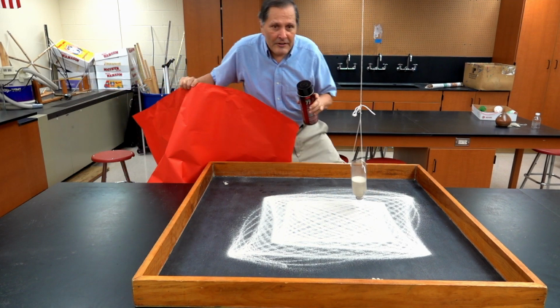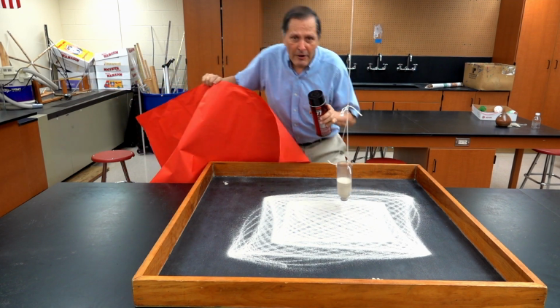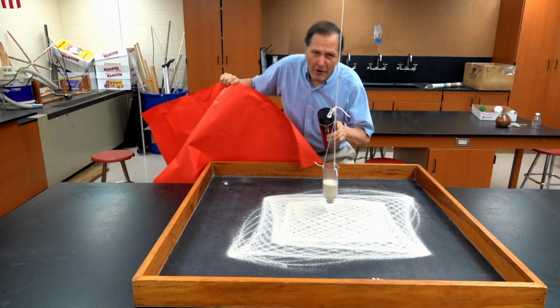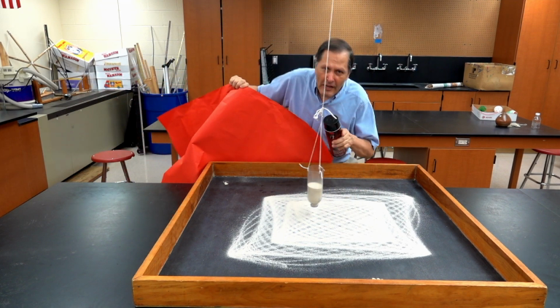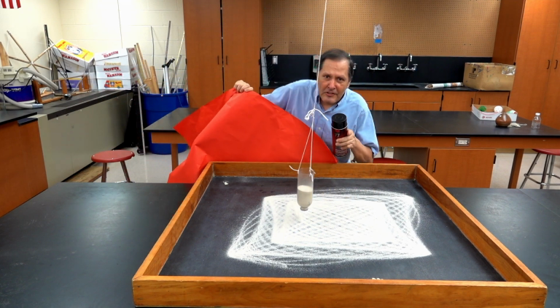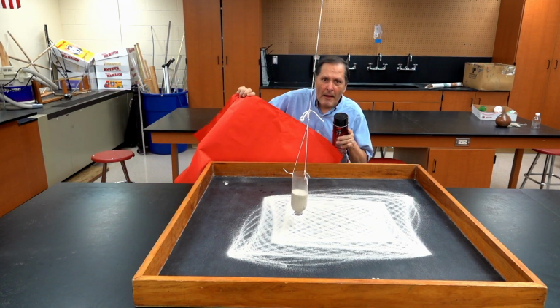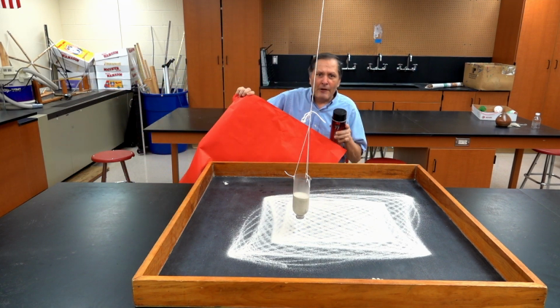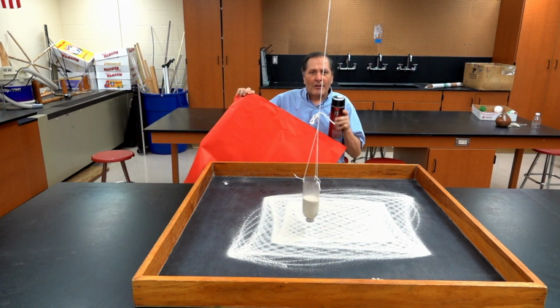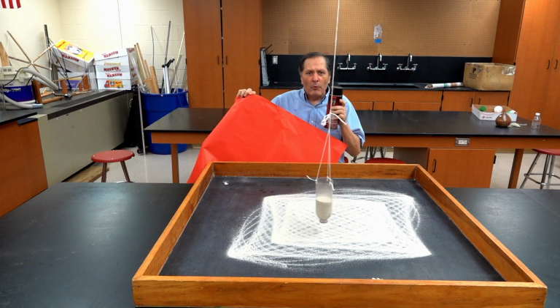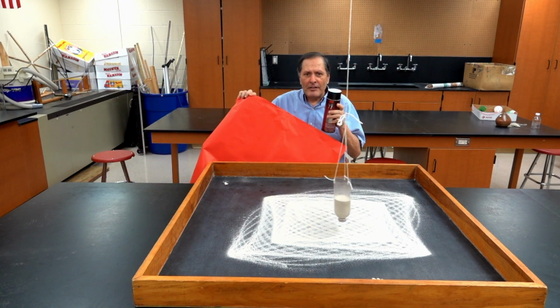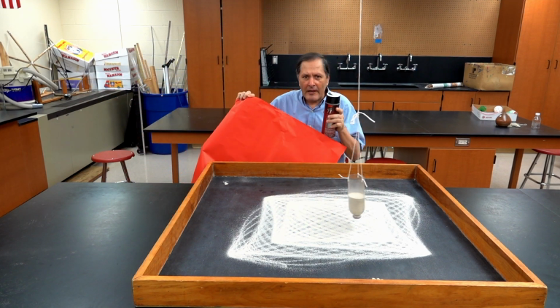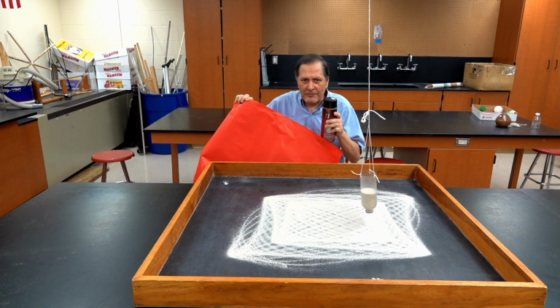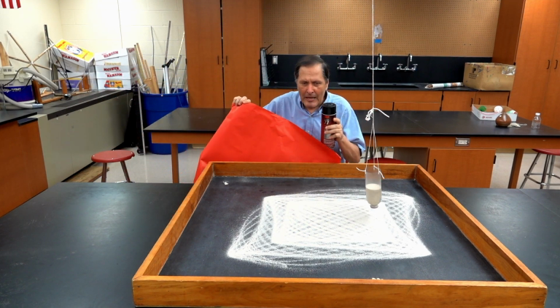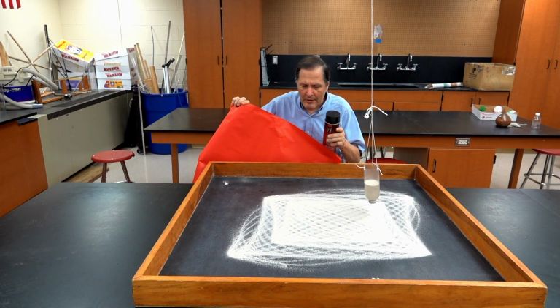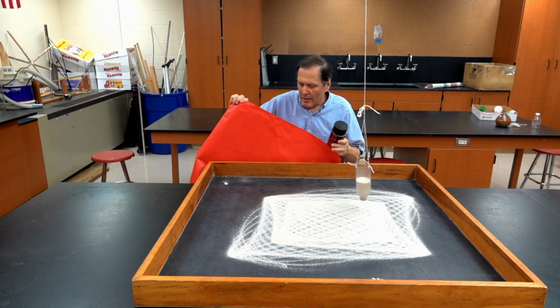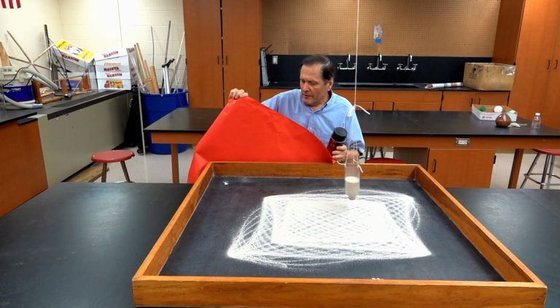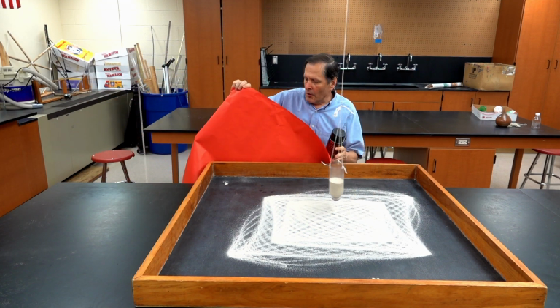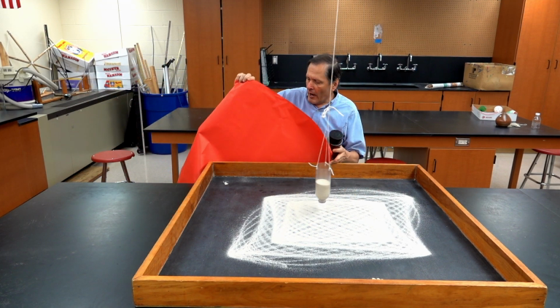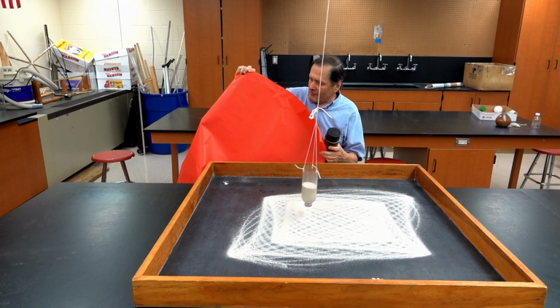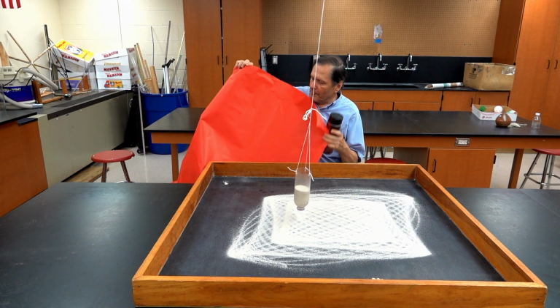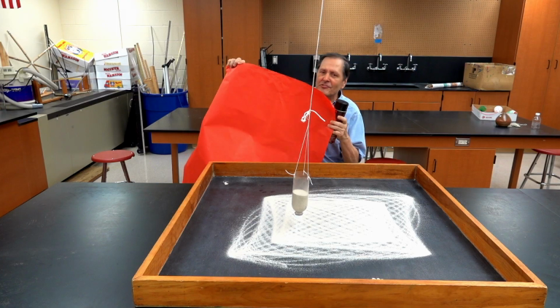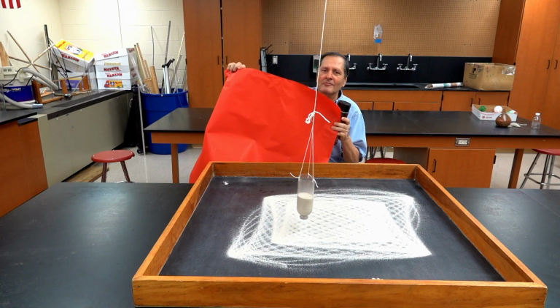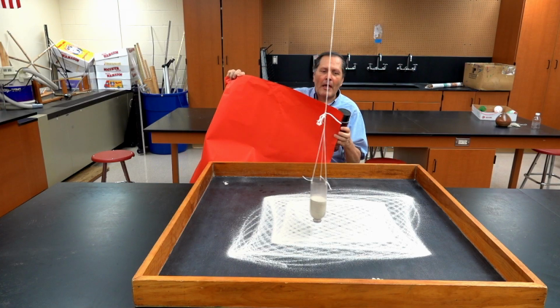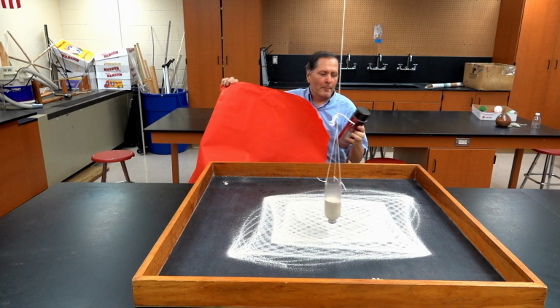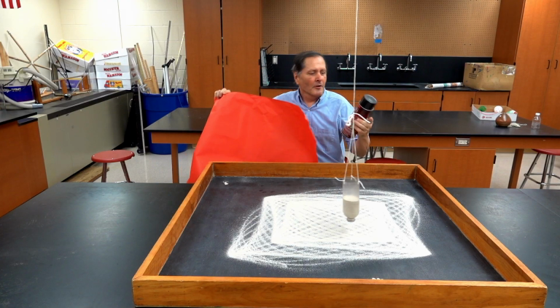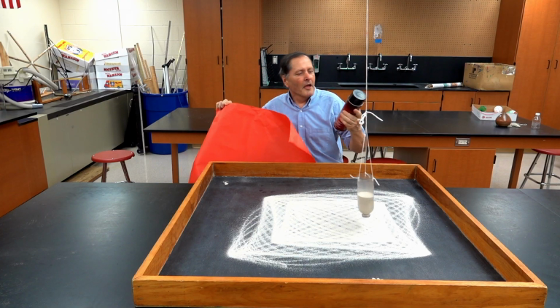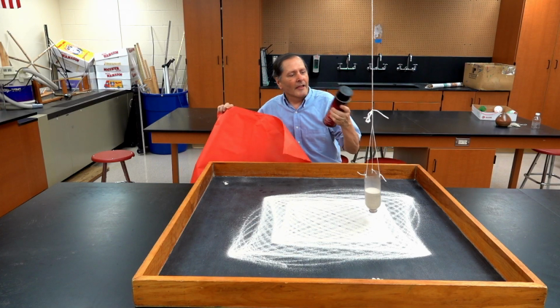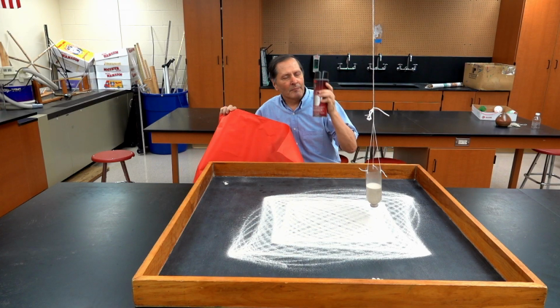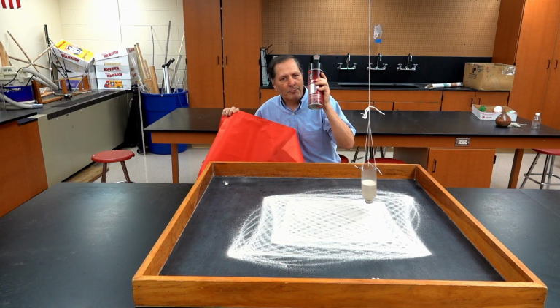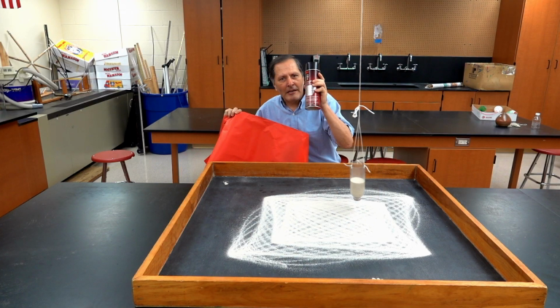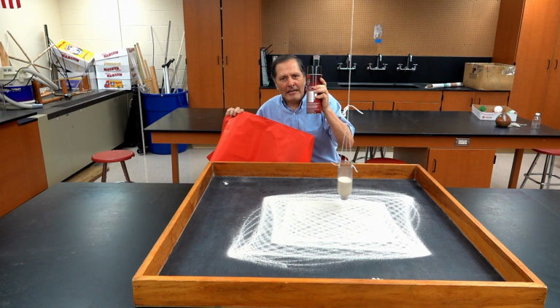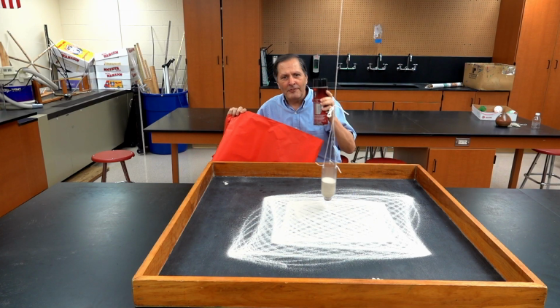Now, I really like these patterns, and I want to see if I can save them. So I have some big sheets of paper and some spray adhesive.